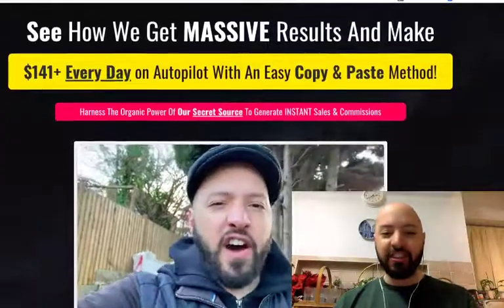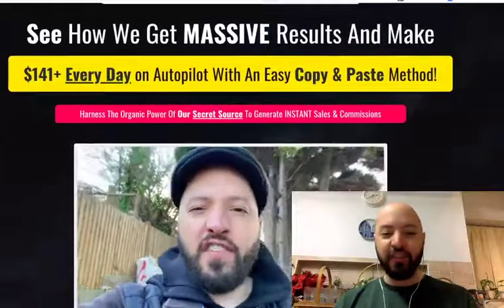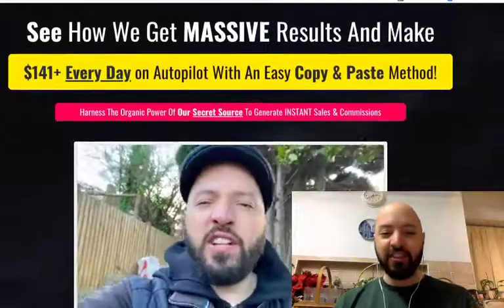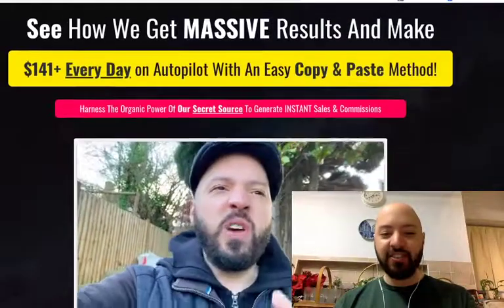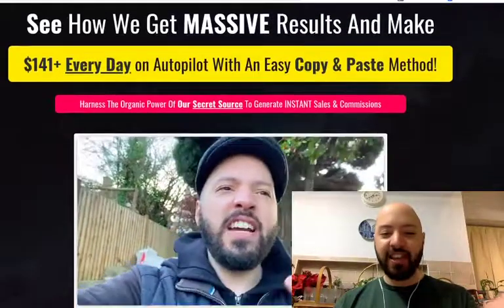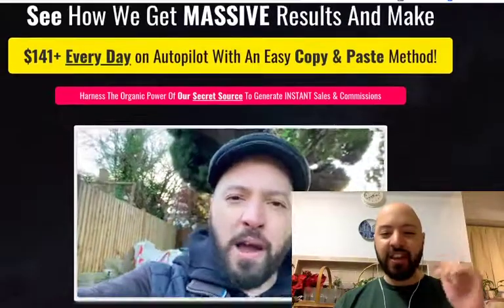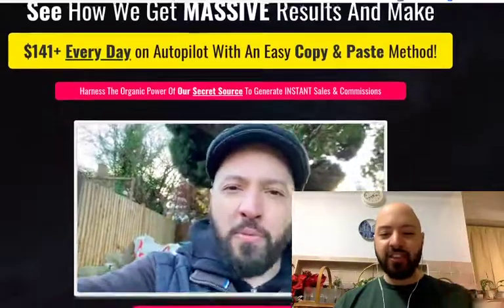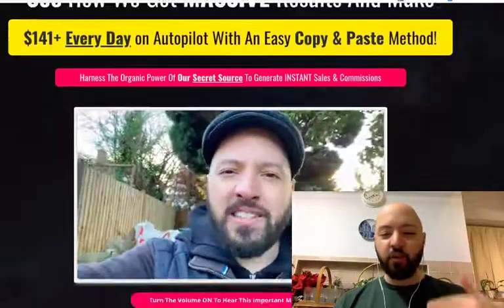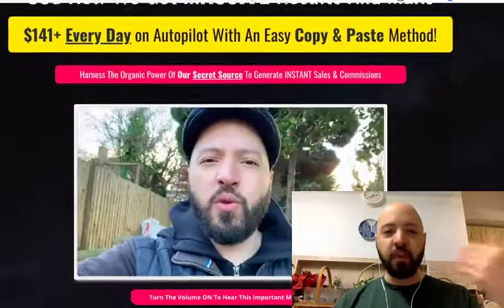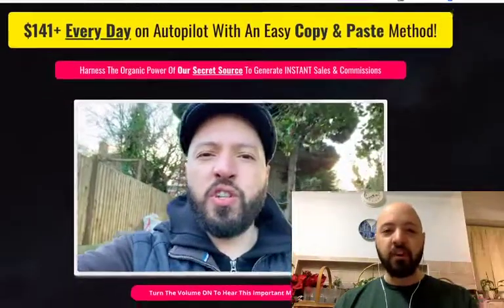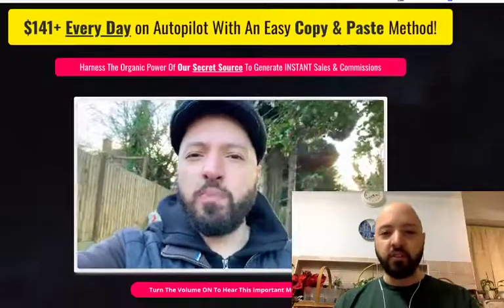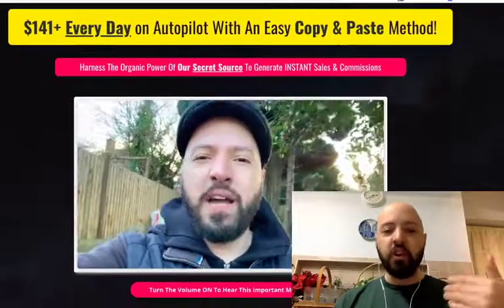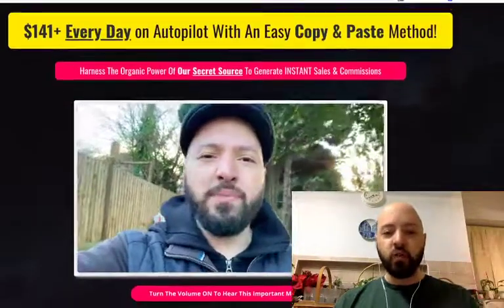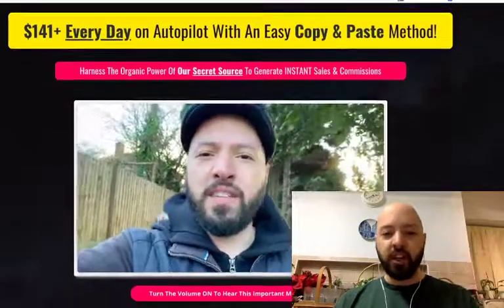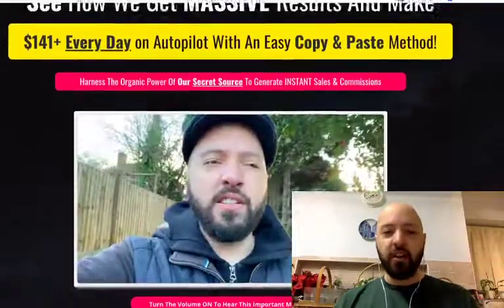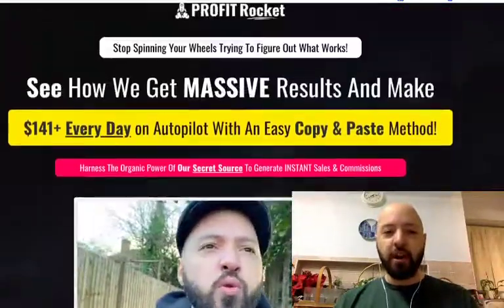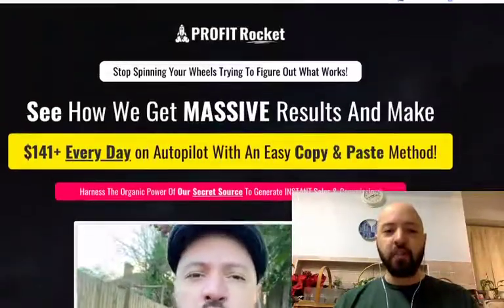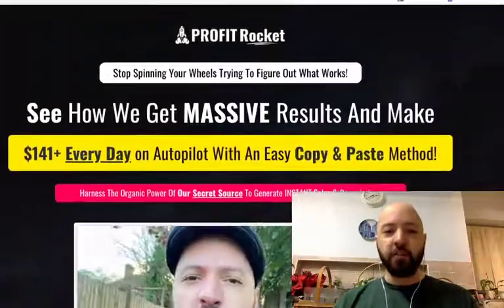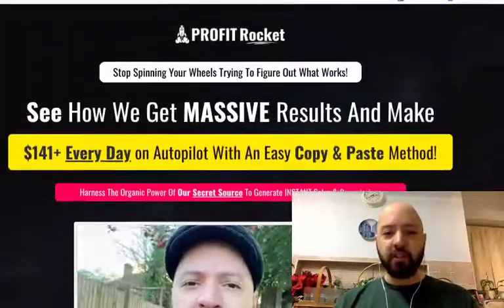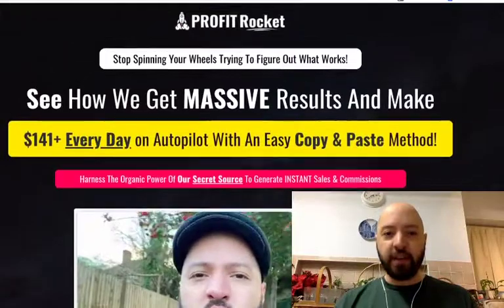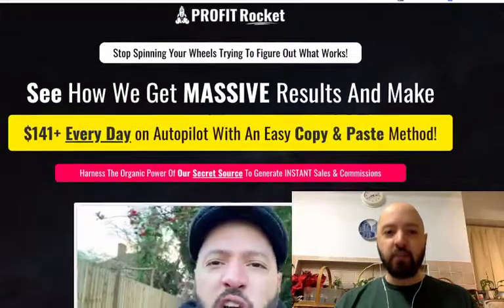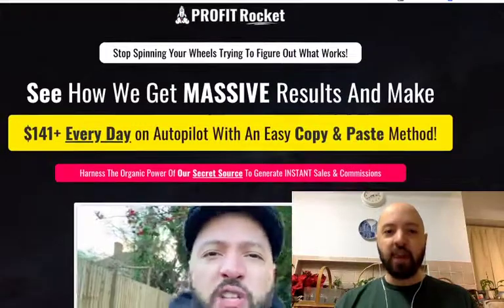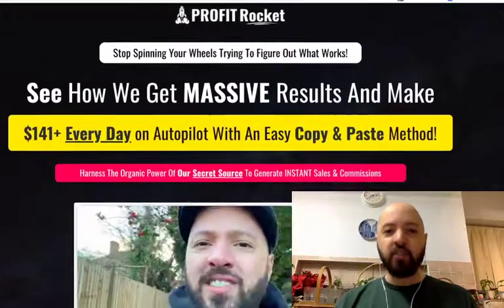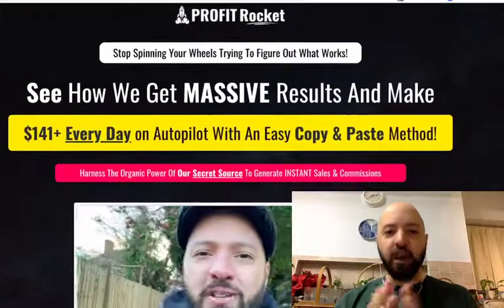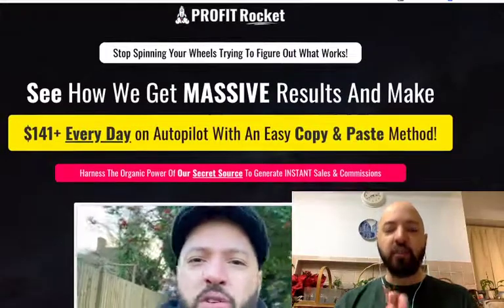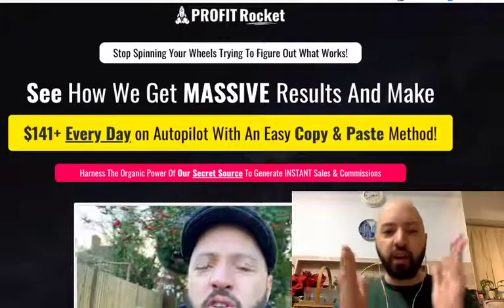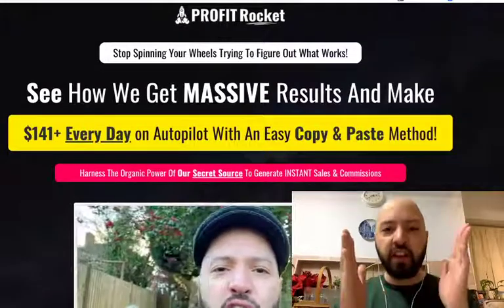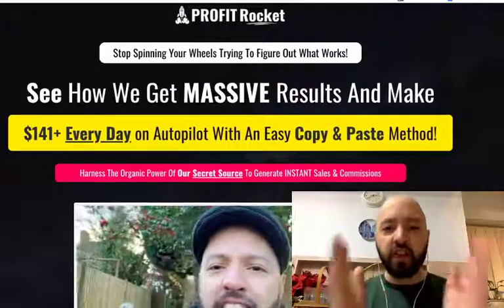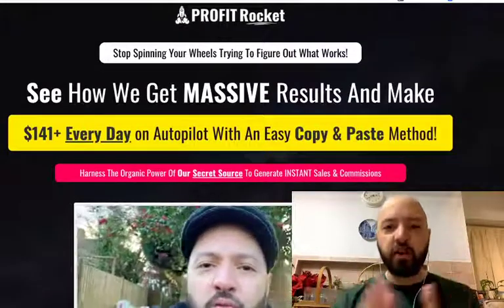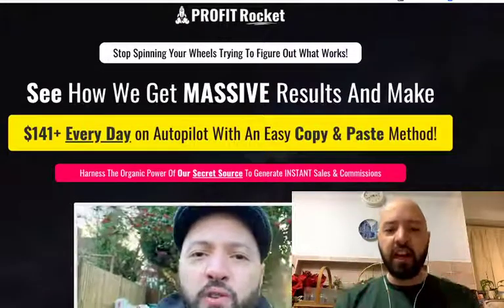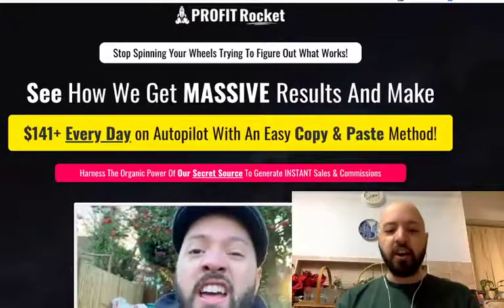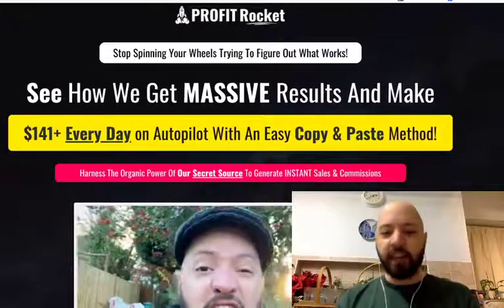You can see my face just there as I walk through my garden talking about what this product's about and why it's so powerful and why I think you should be picking it up today.